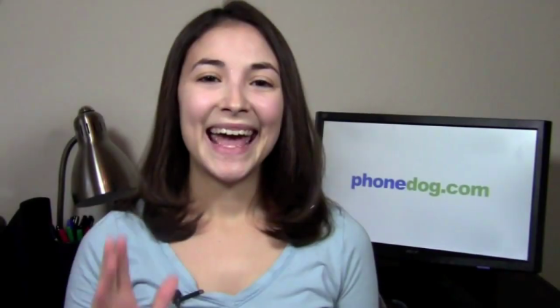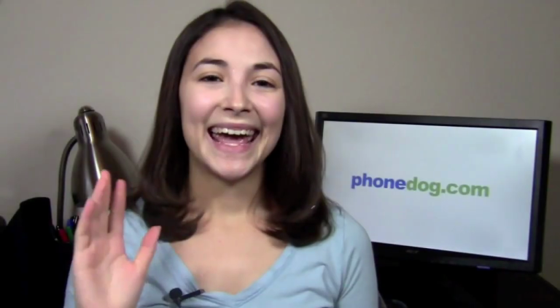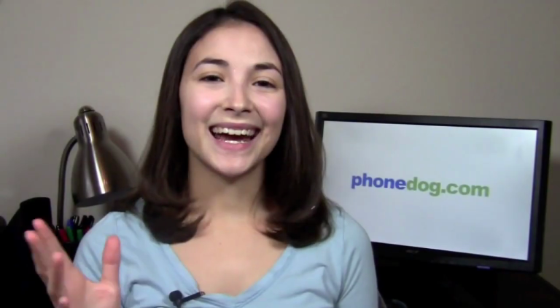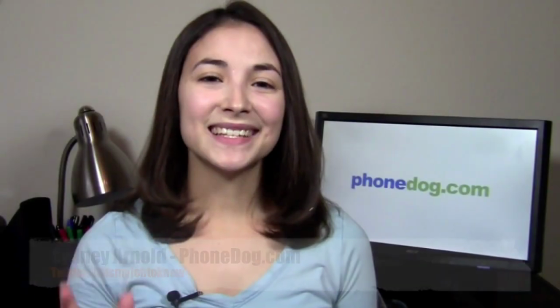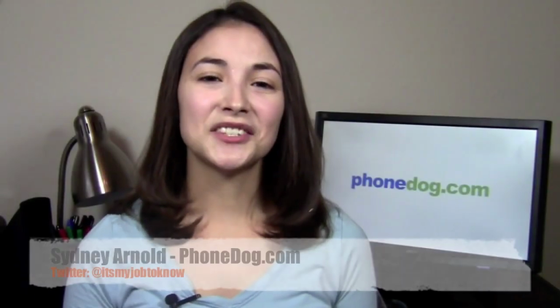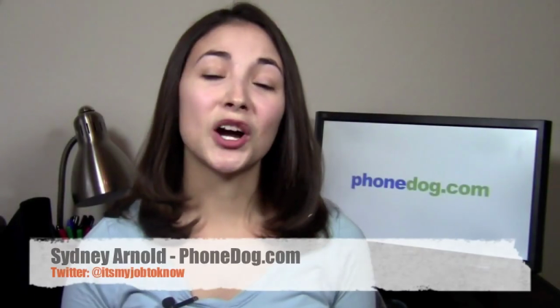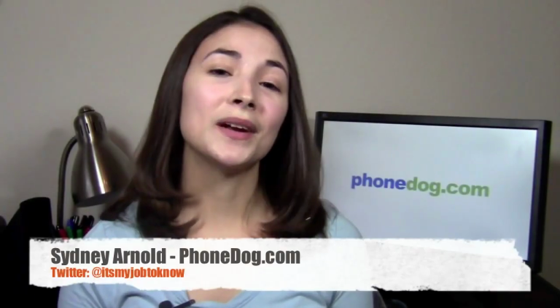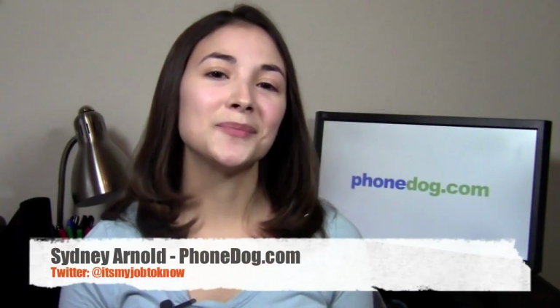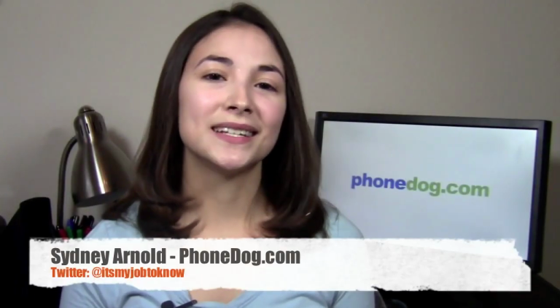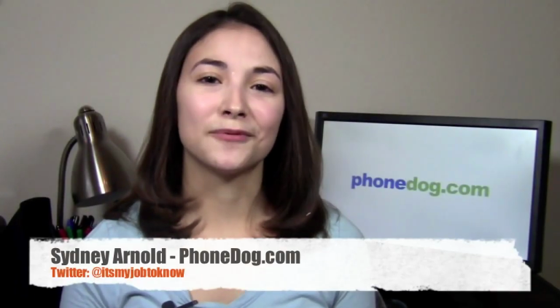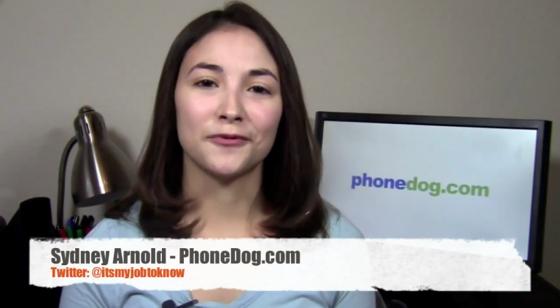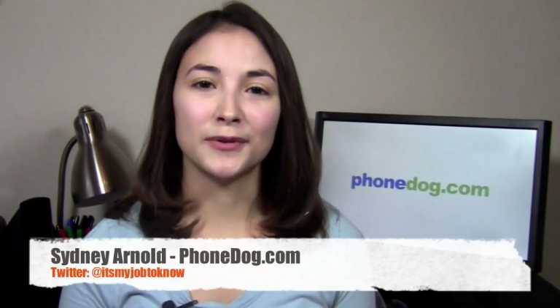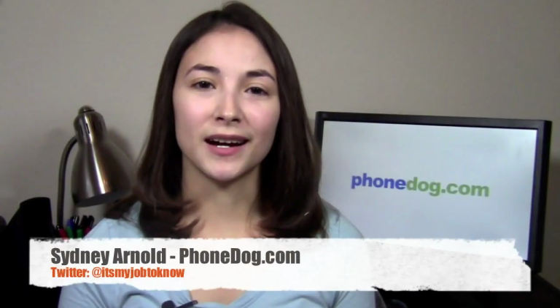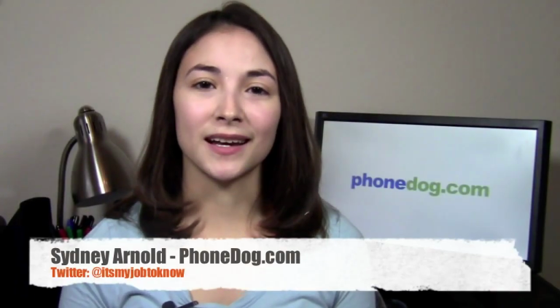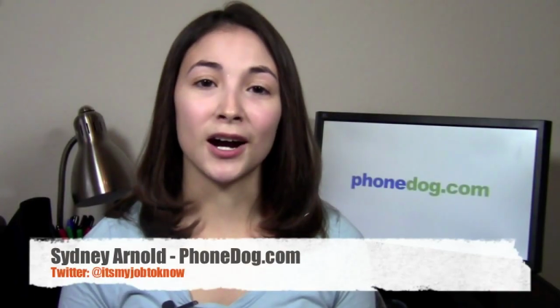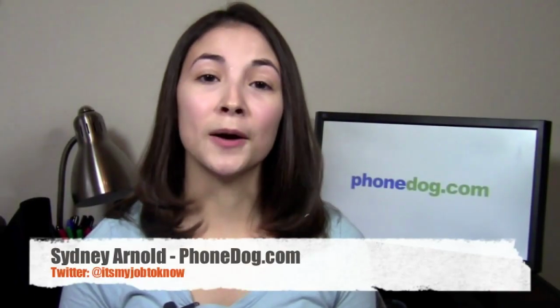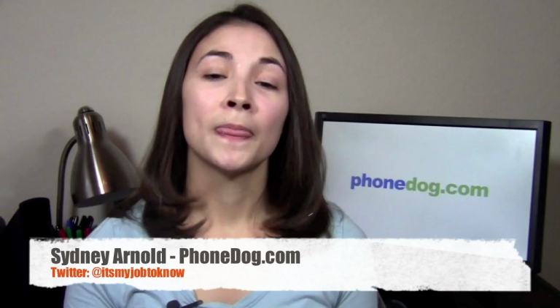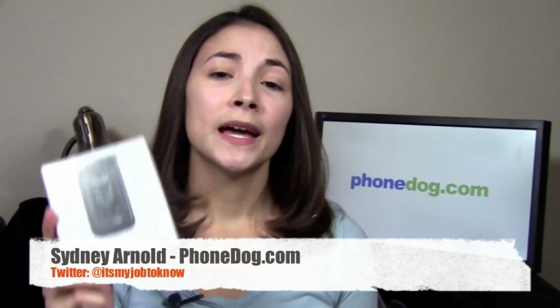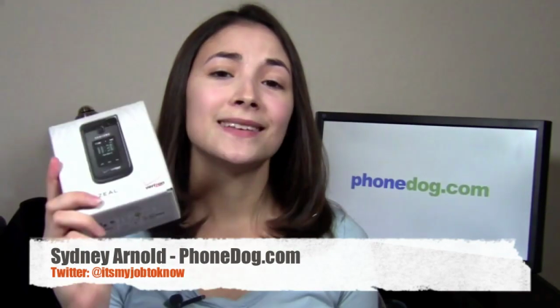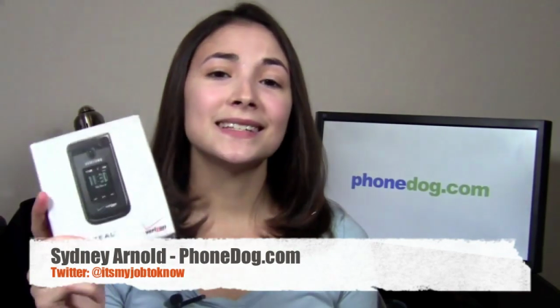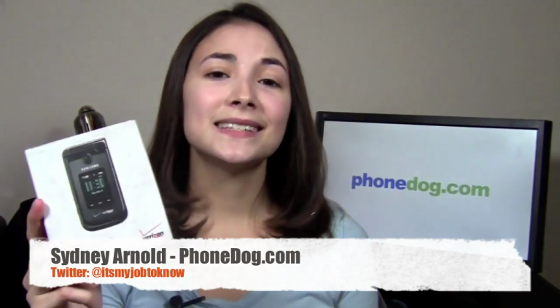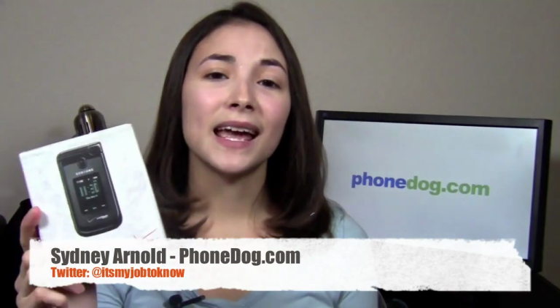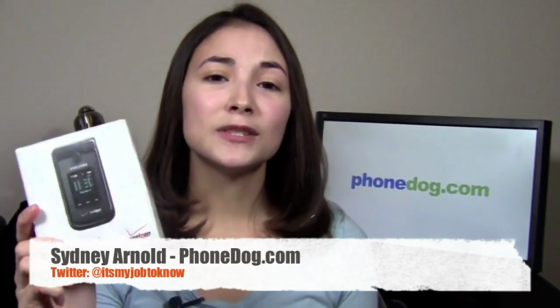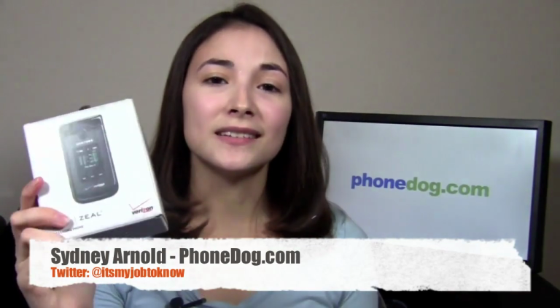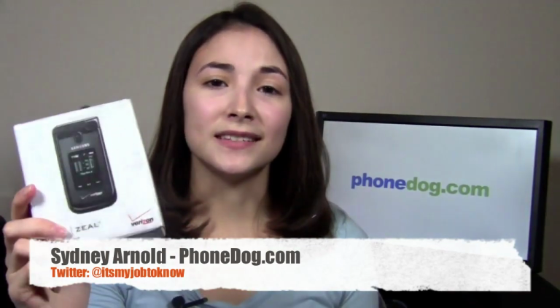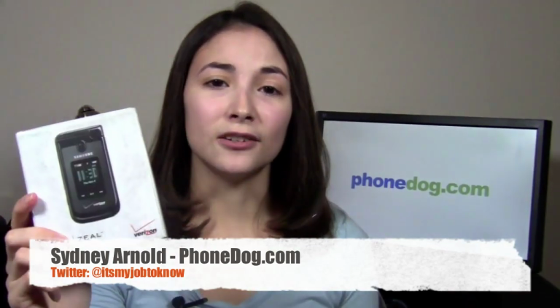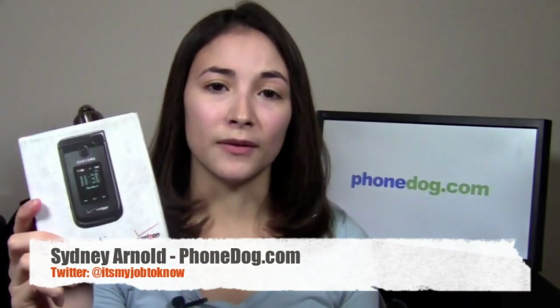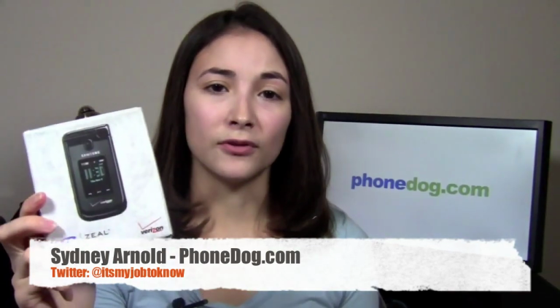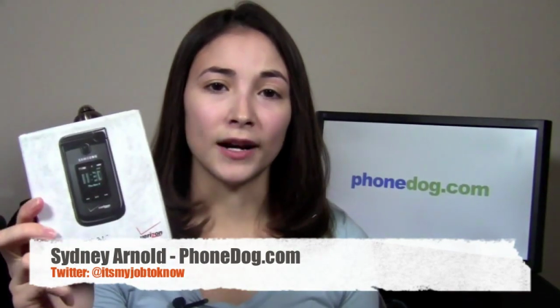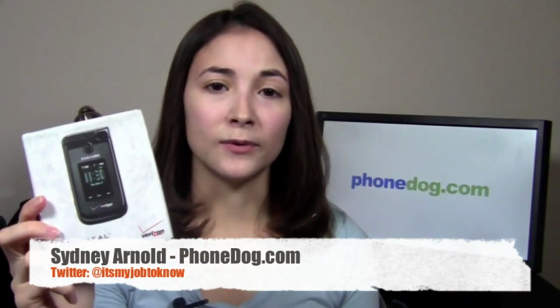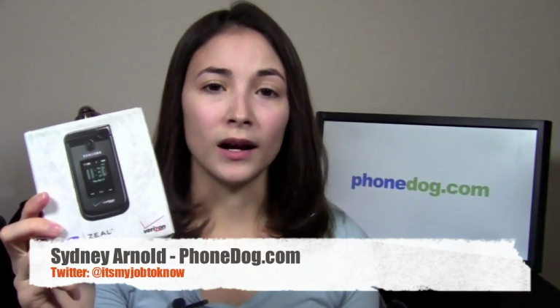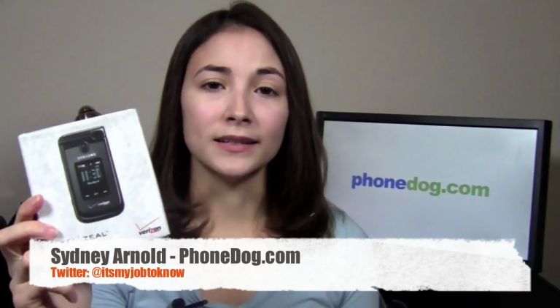Hey guys, how's it going? I'm Sydney from phonedog.com. This is the Samsung Zeal from Verizon Wireless.